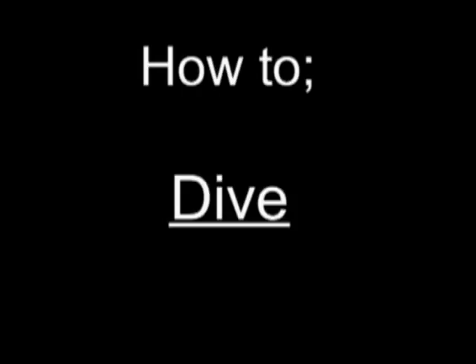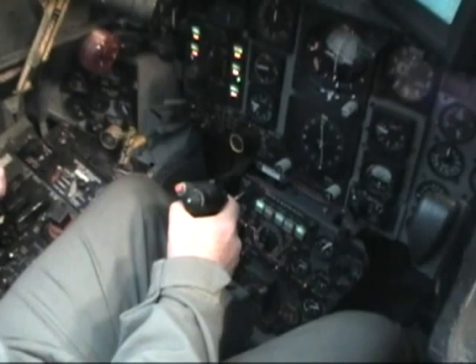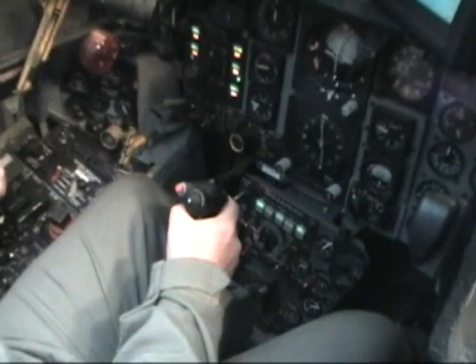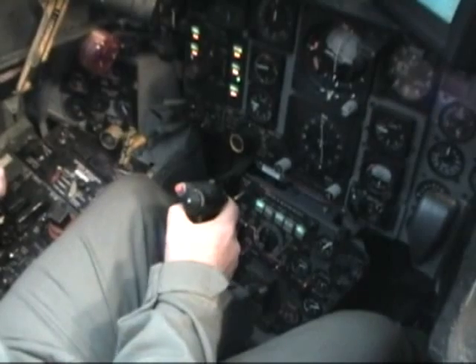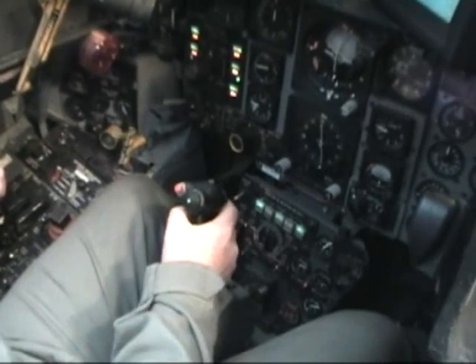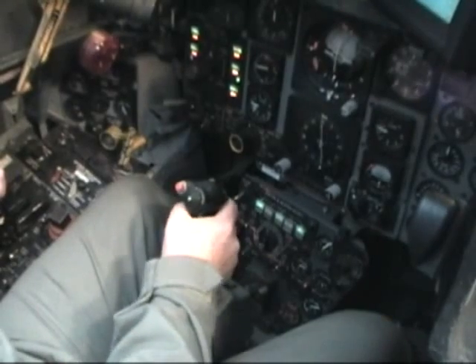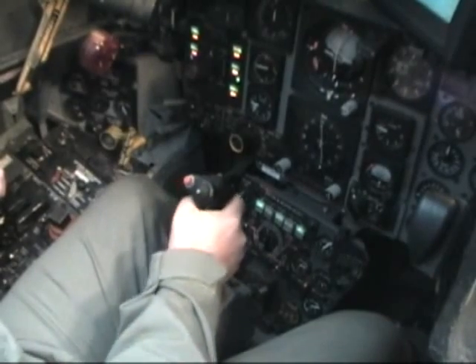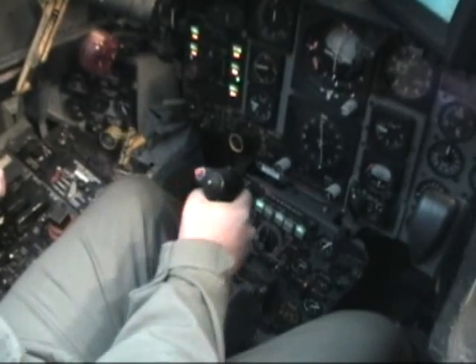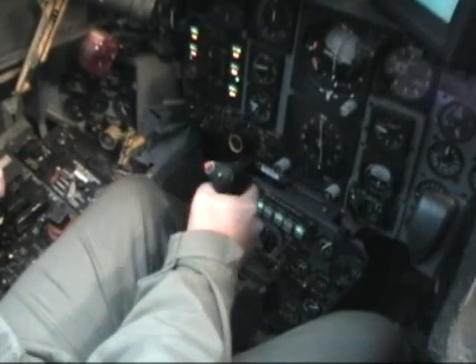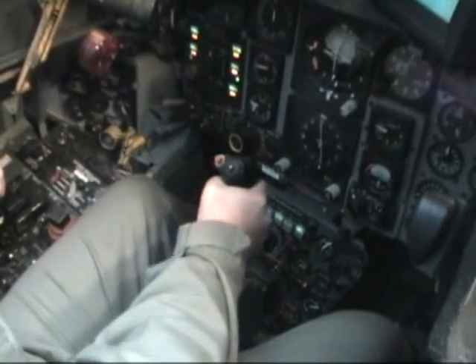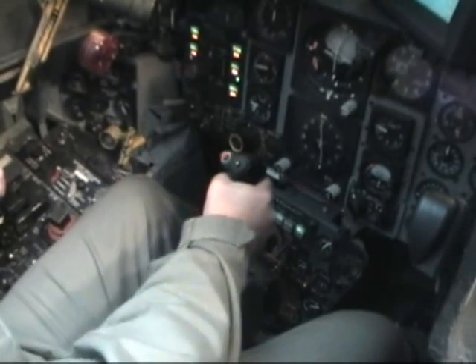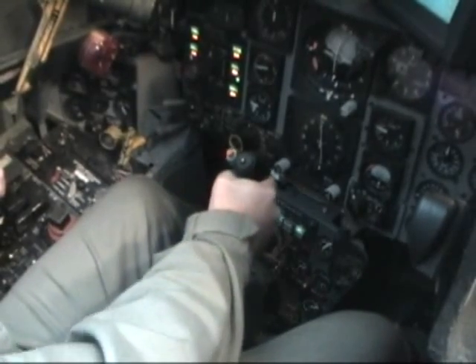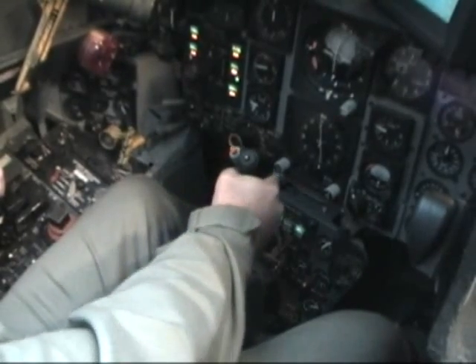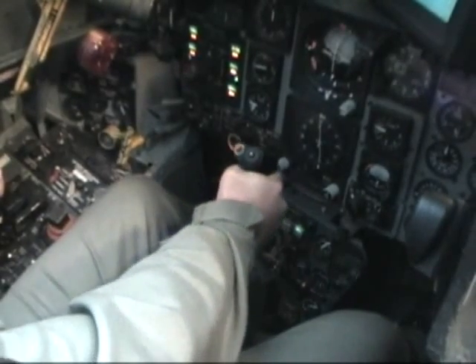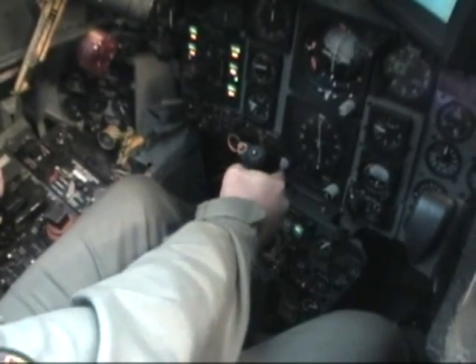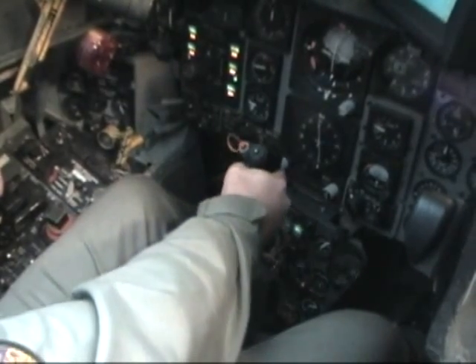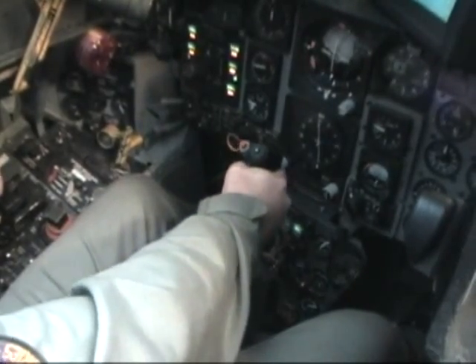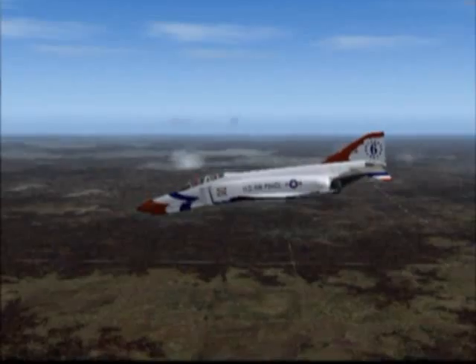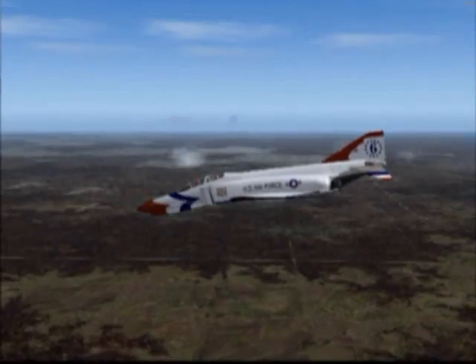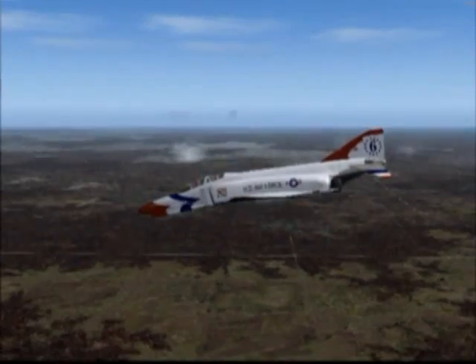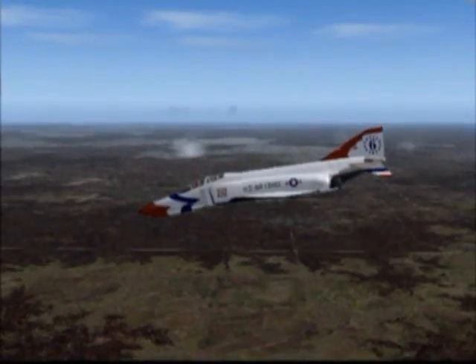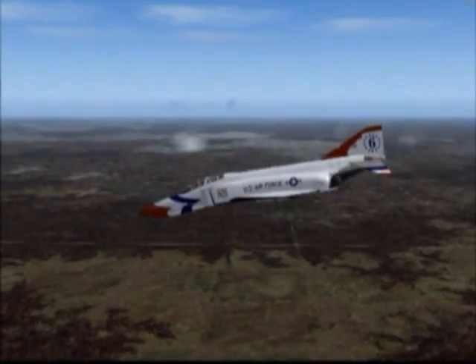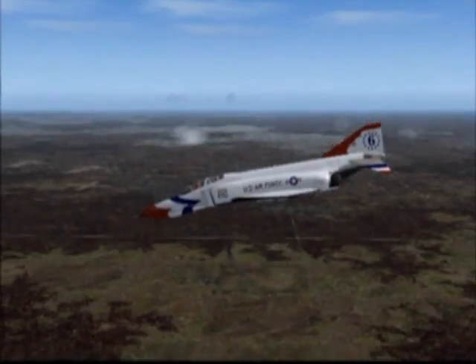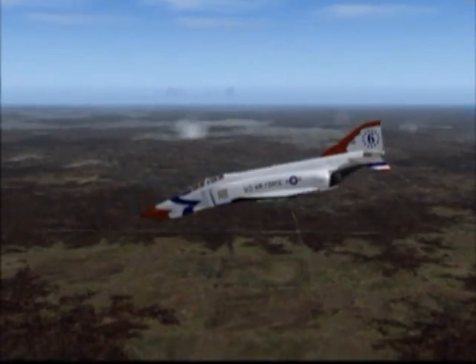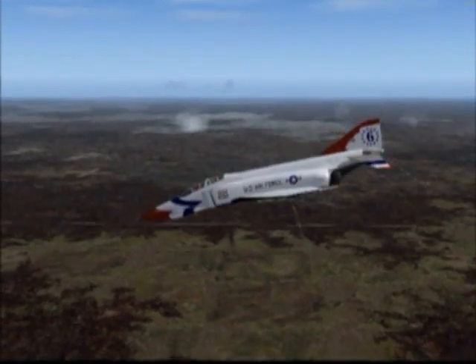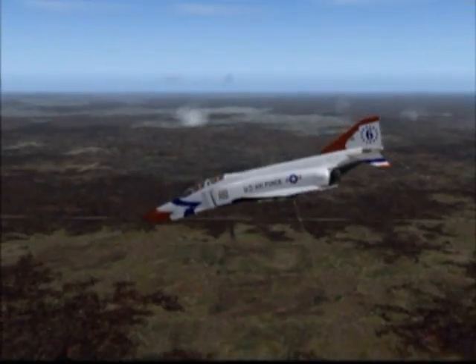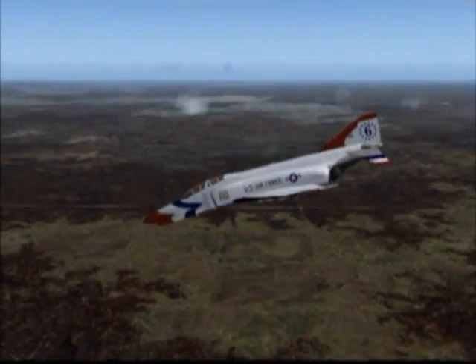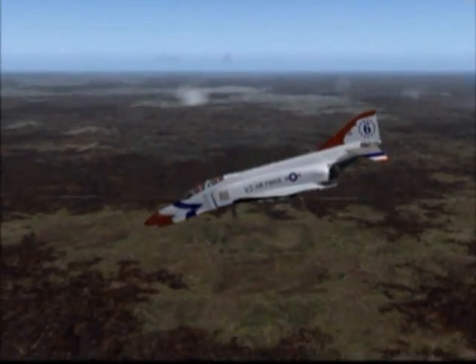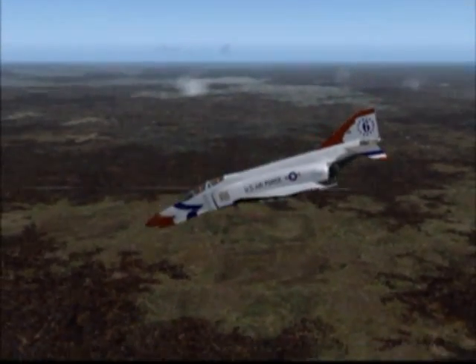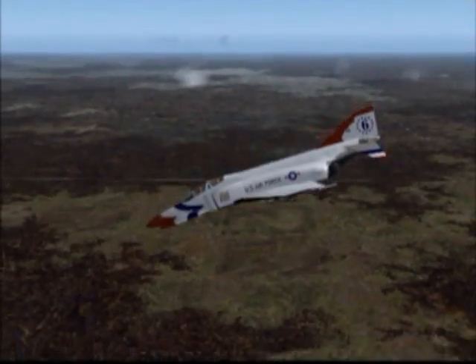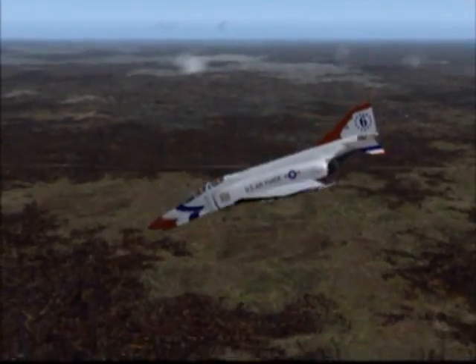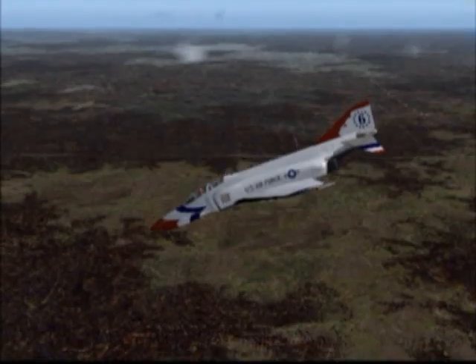To make the airplane go down, gently push the stick forward toward the instrument panel.